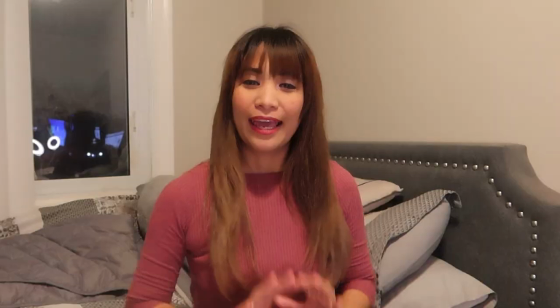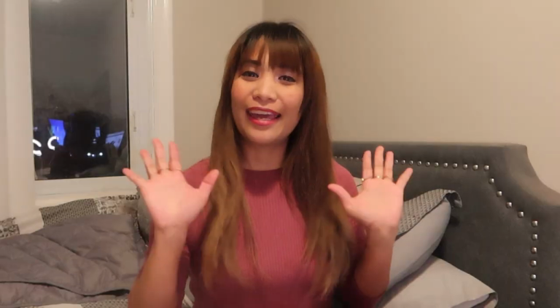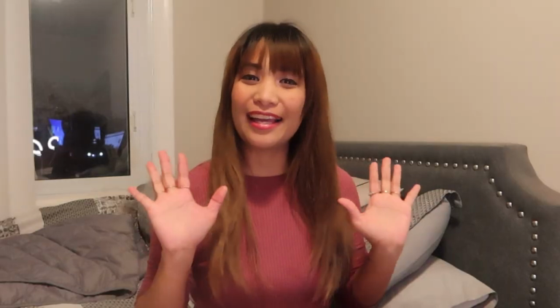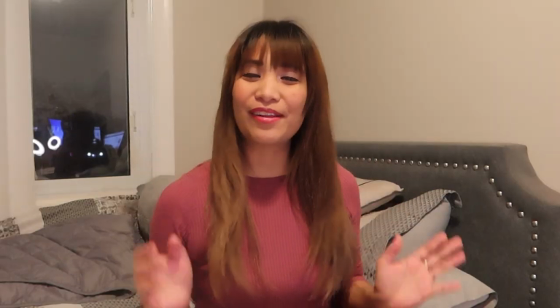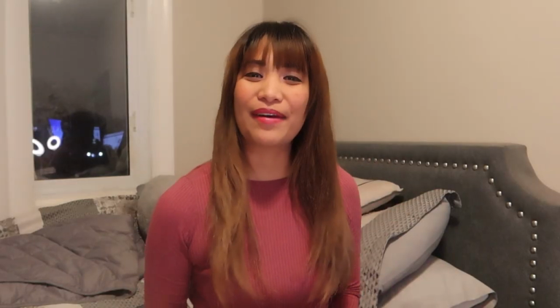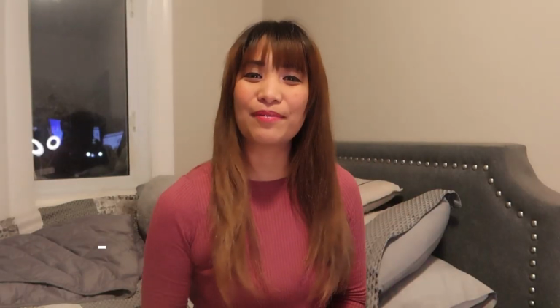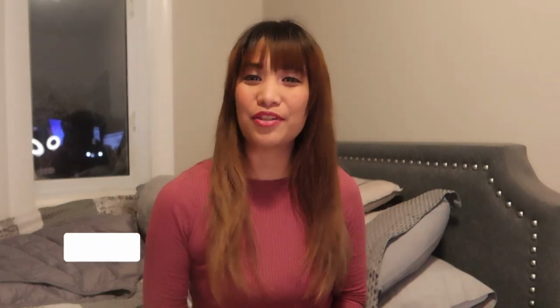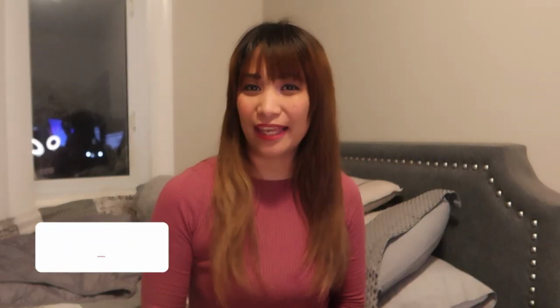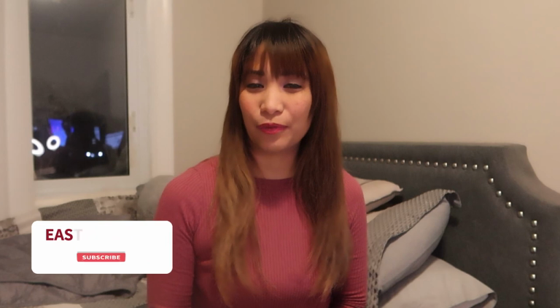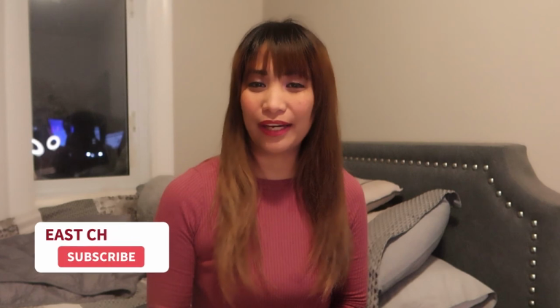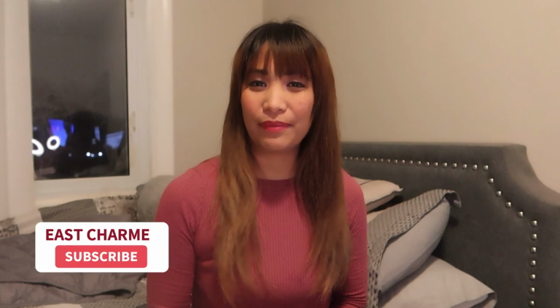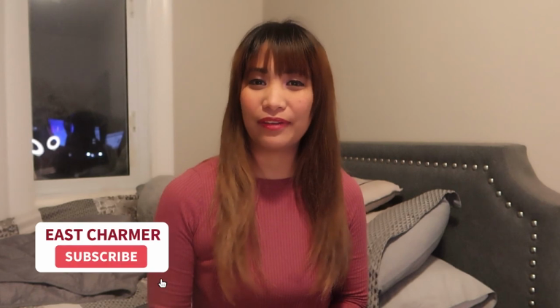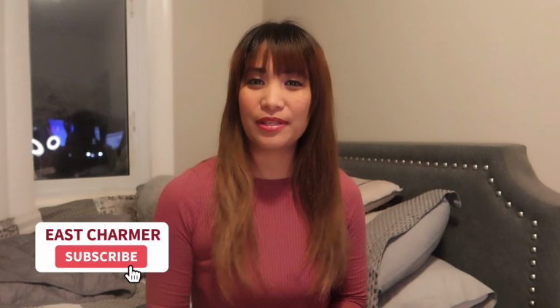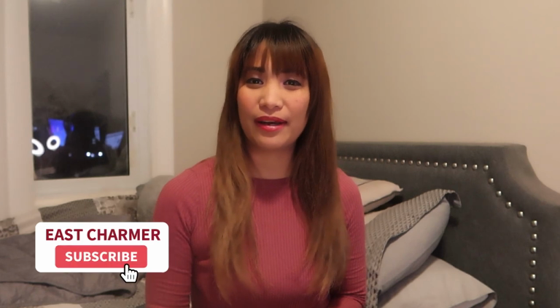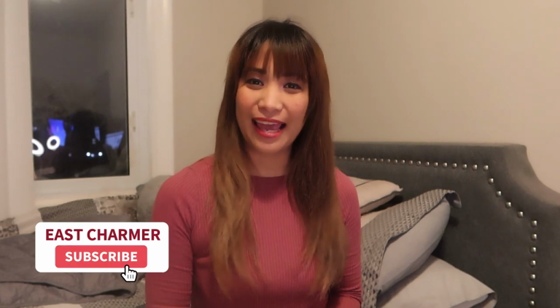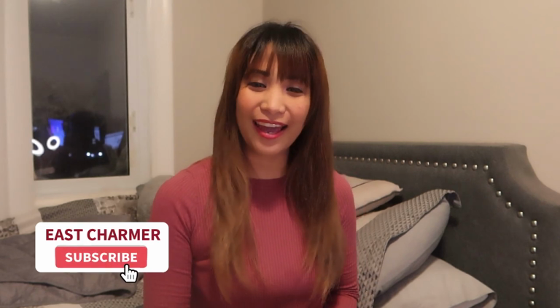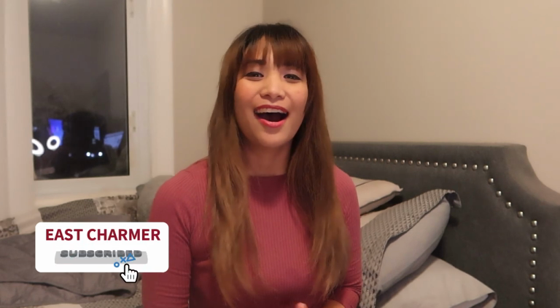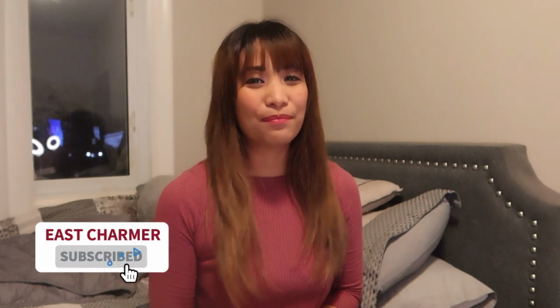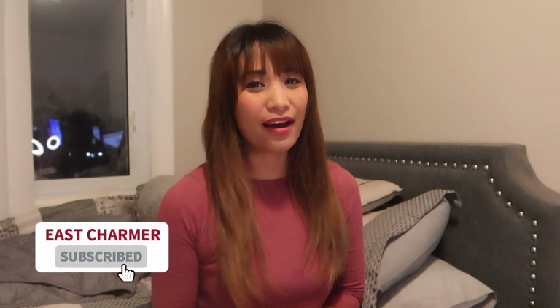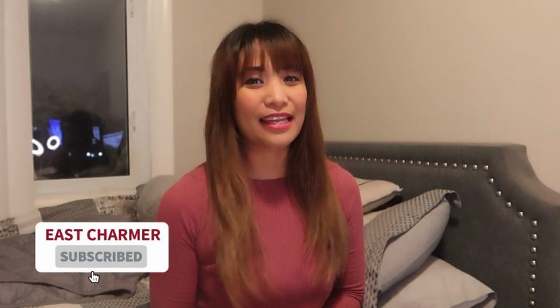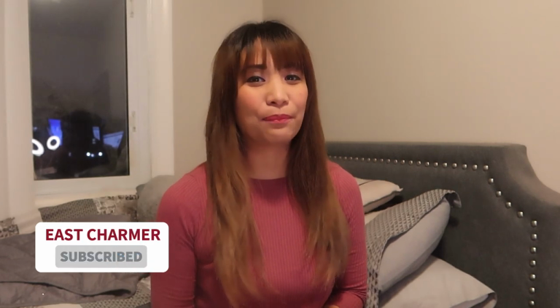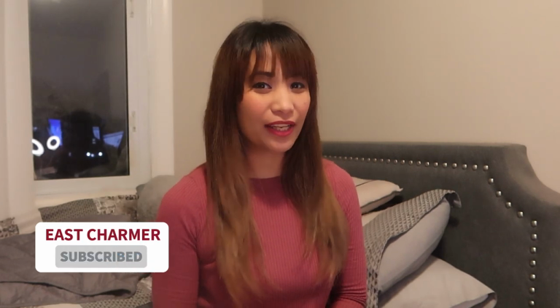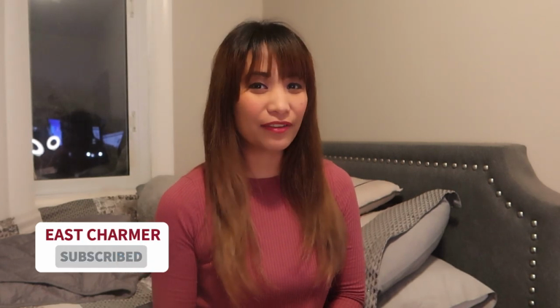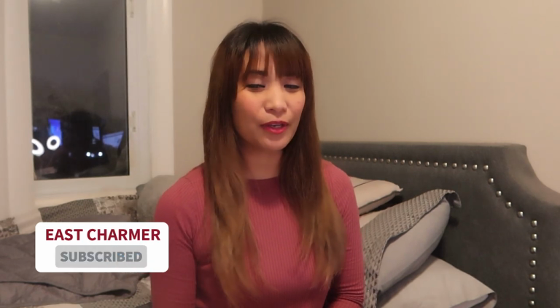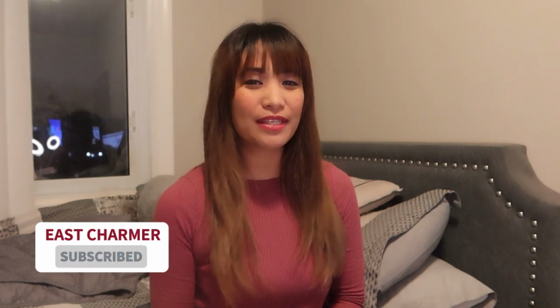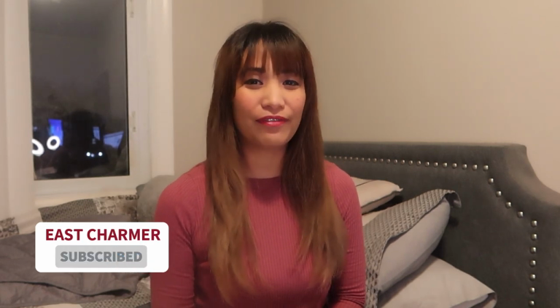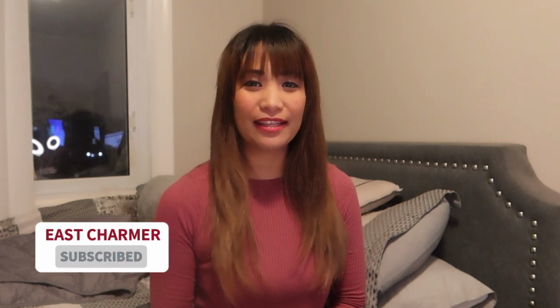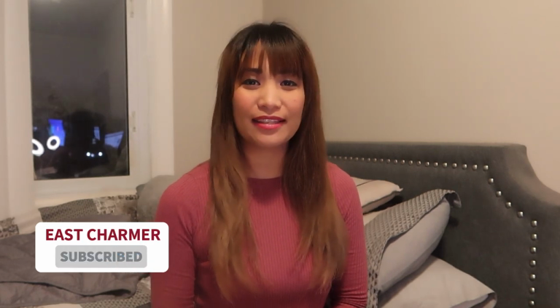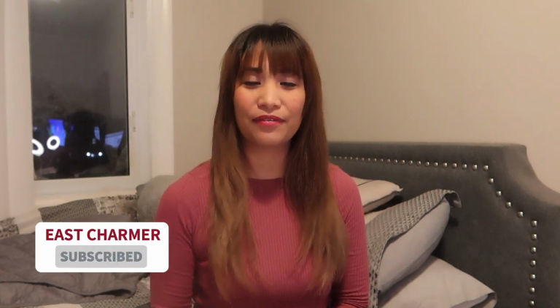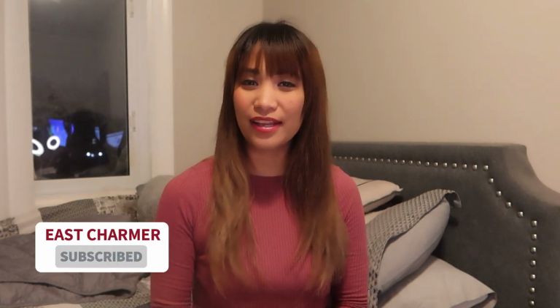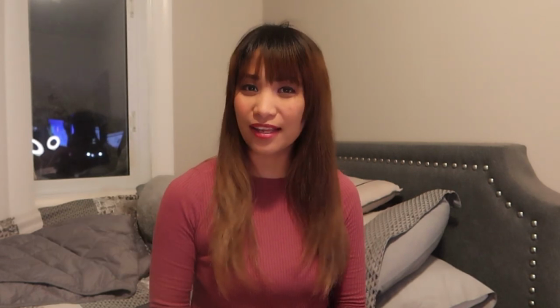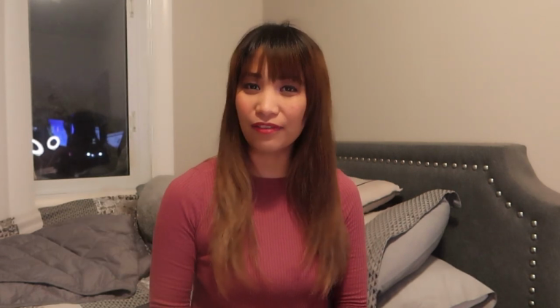Hey guys! Welcome back to my channel where I make videos about tech, unboxing, product reviews, events, and some fun stuff.